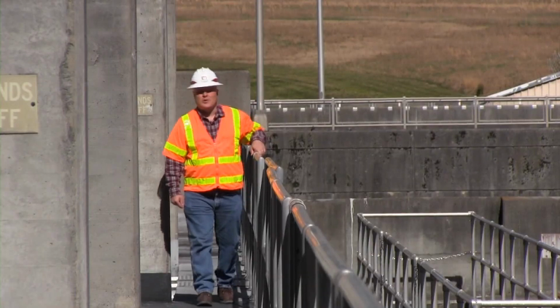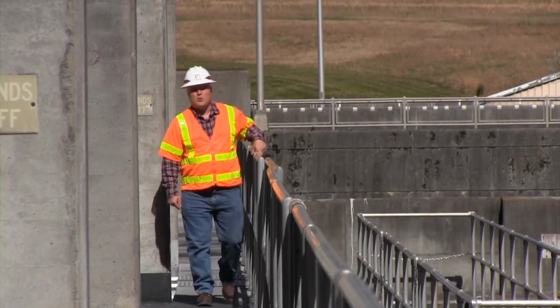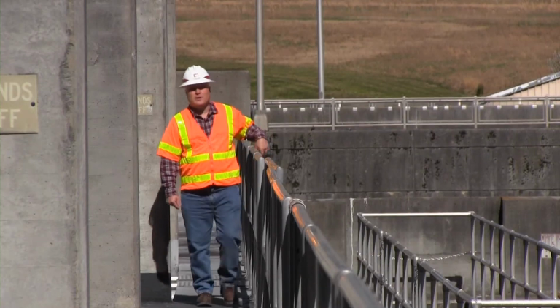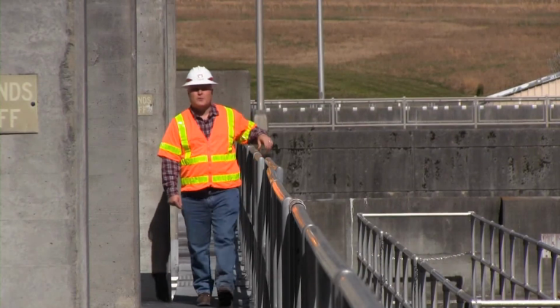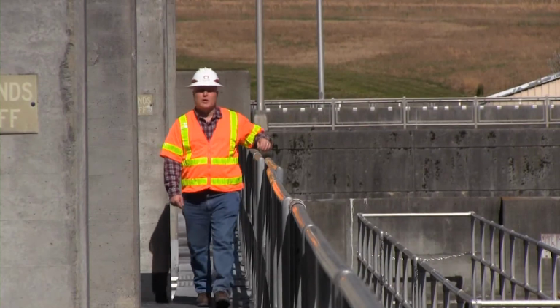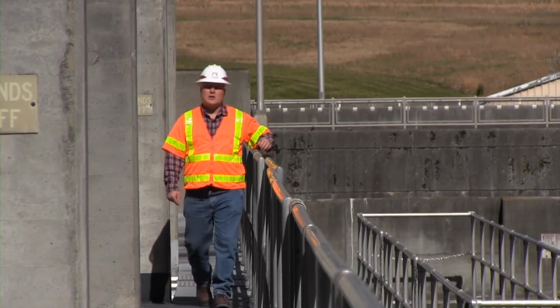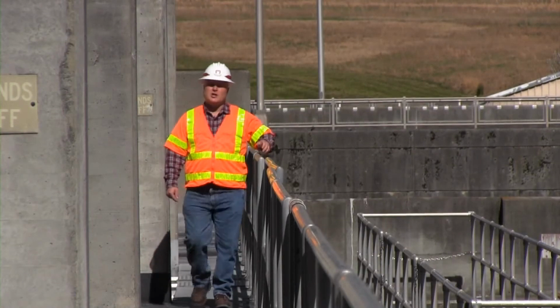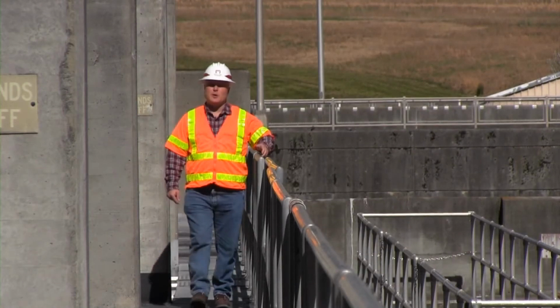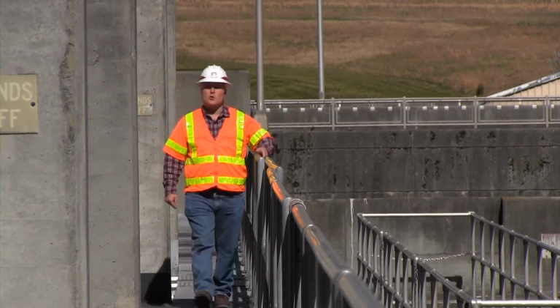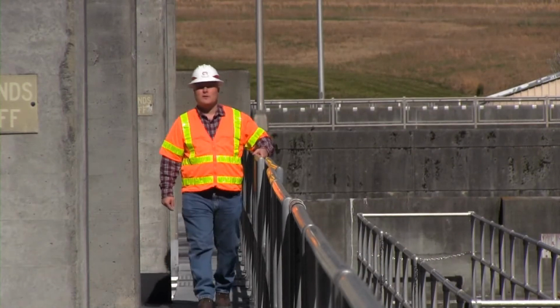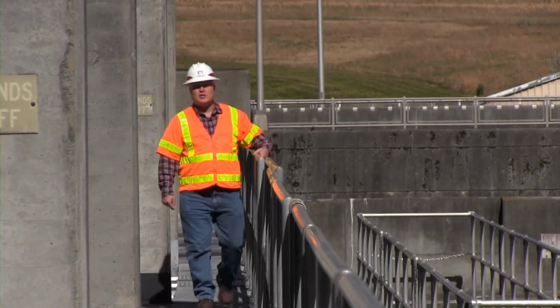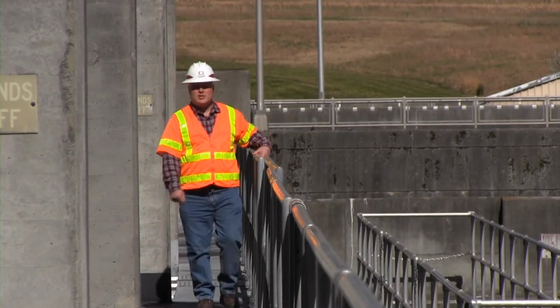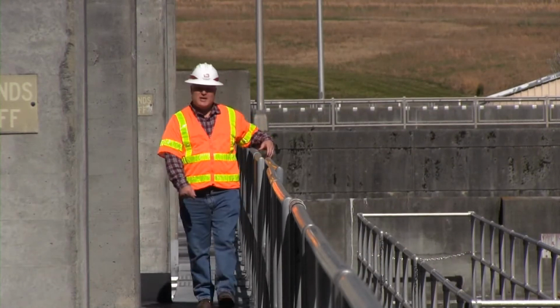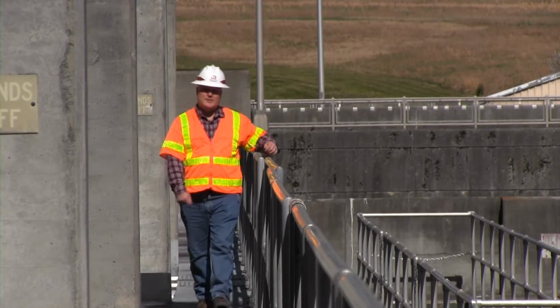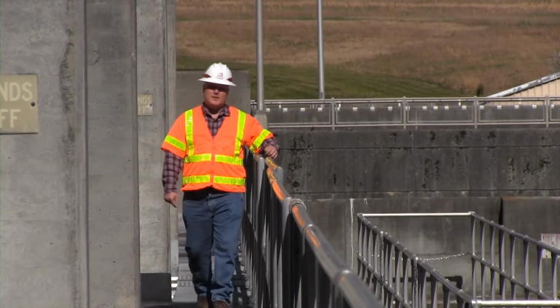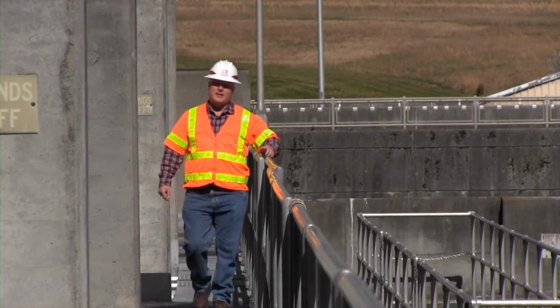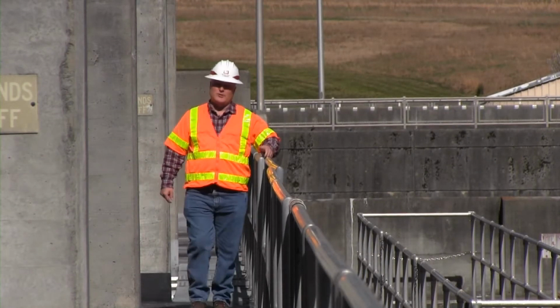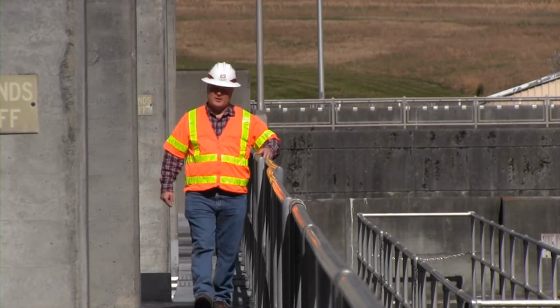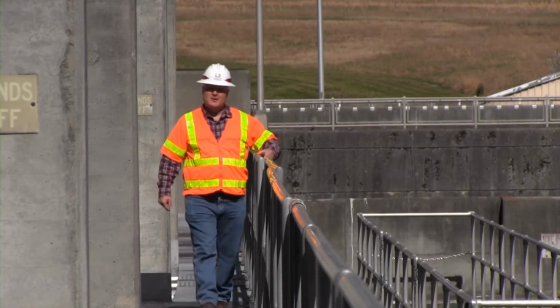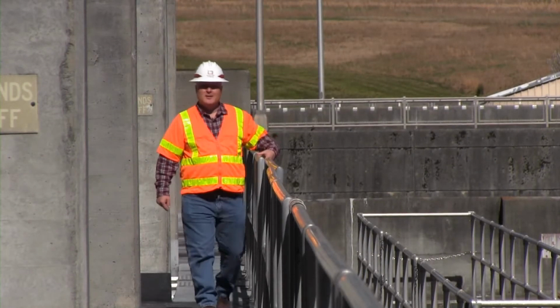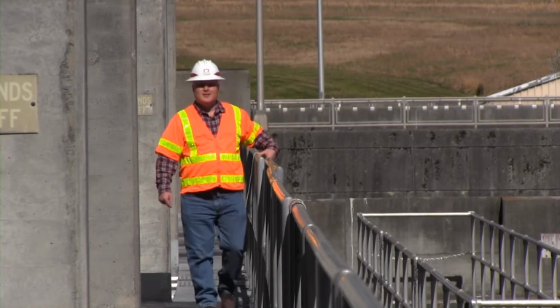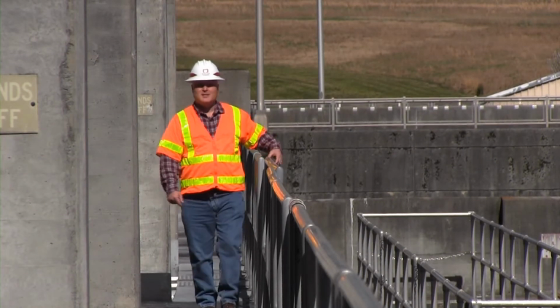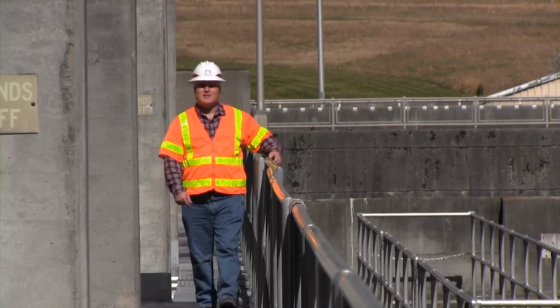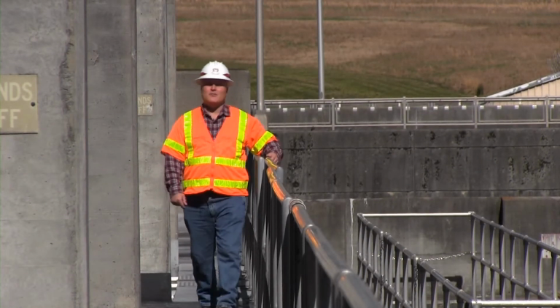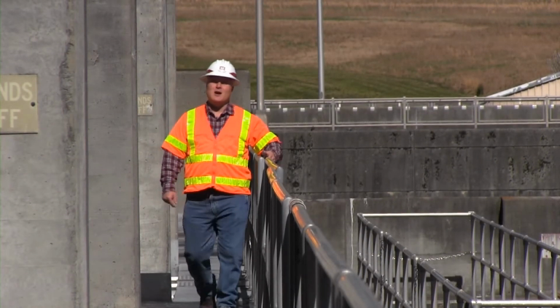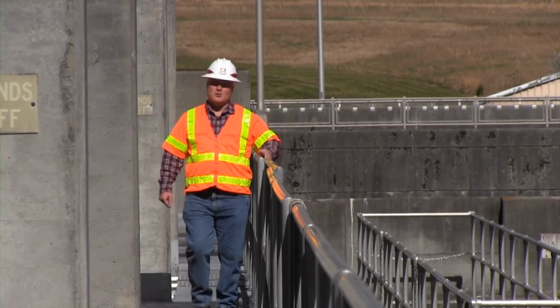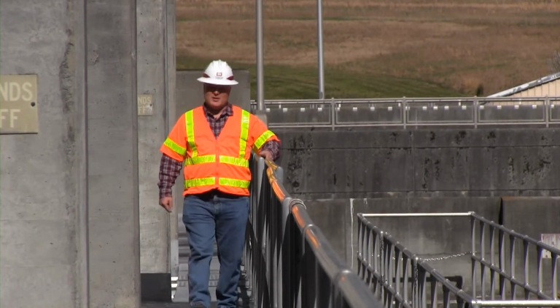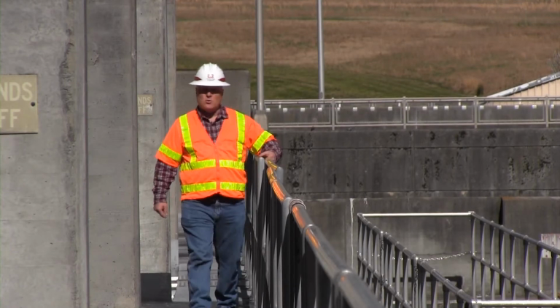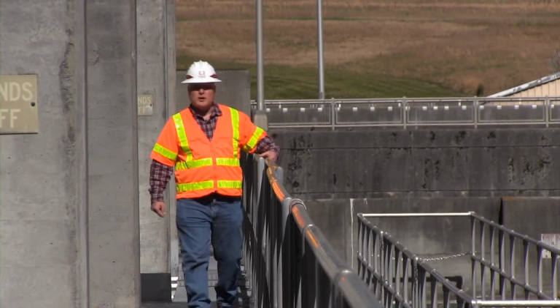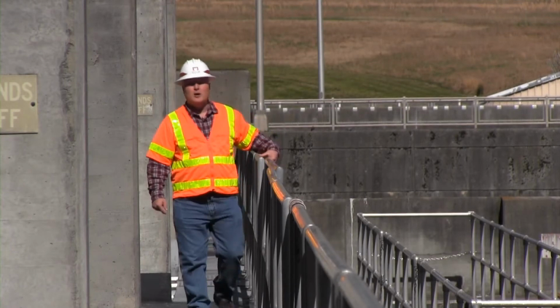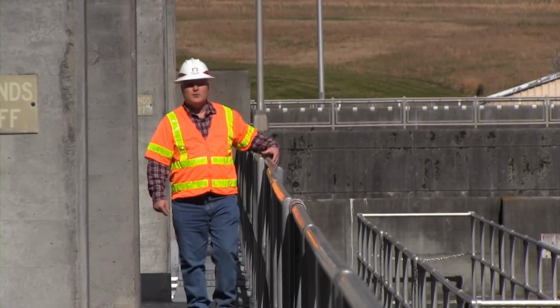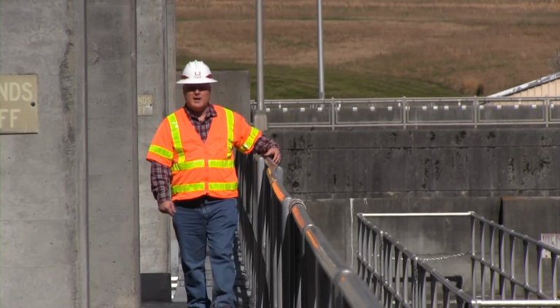Reporting for the U.S. Army Corps of Engineers Nashville District, this is Lee Roberts at Cordell Hull Dam.